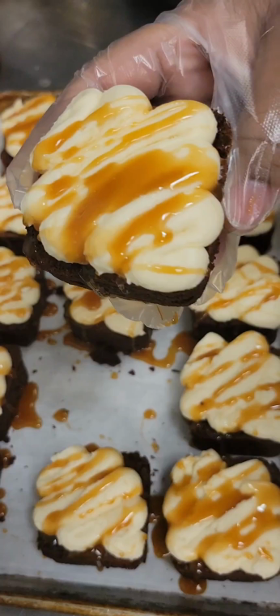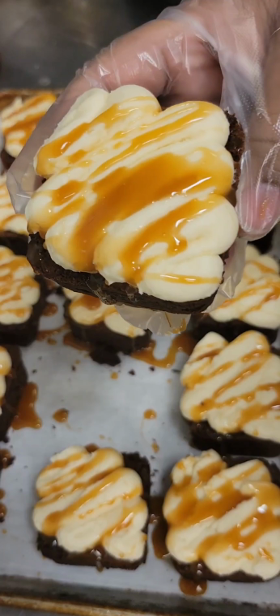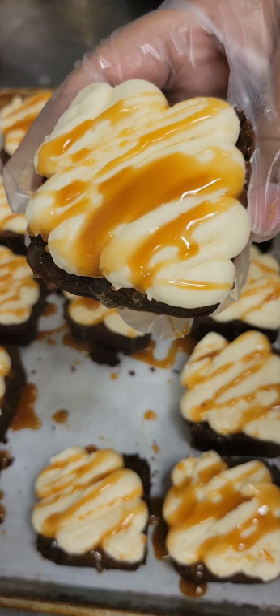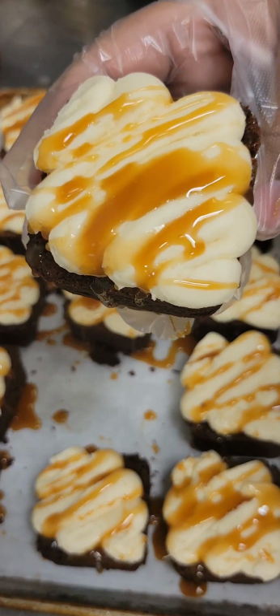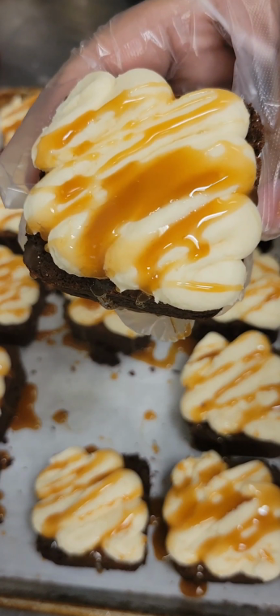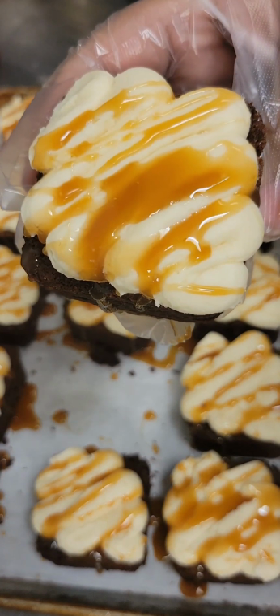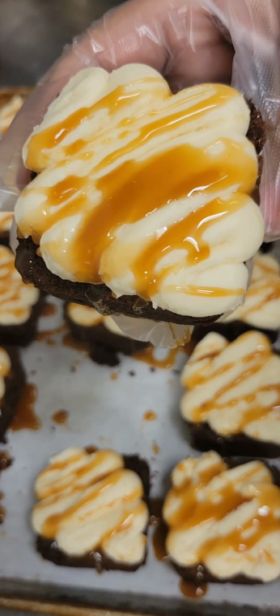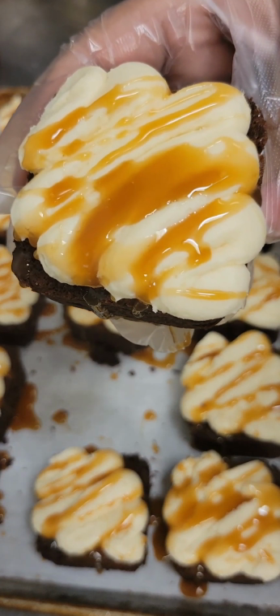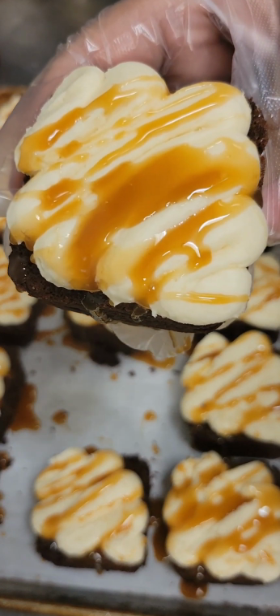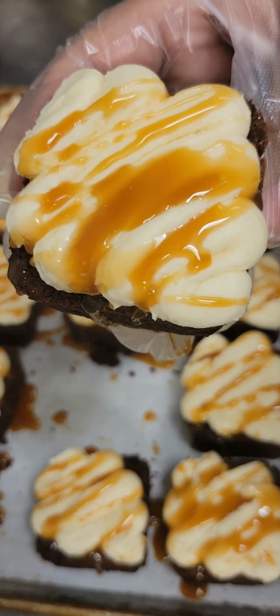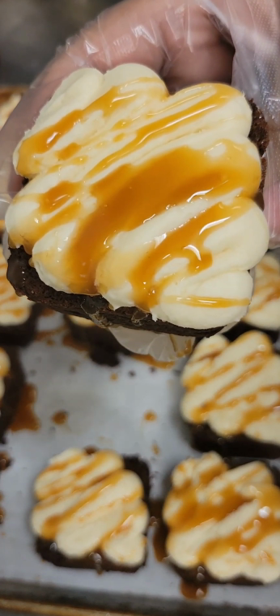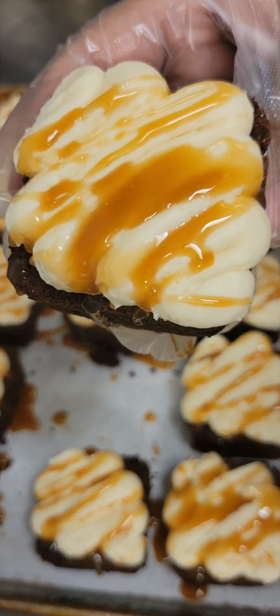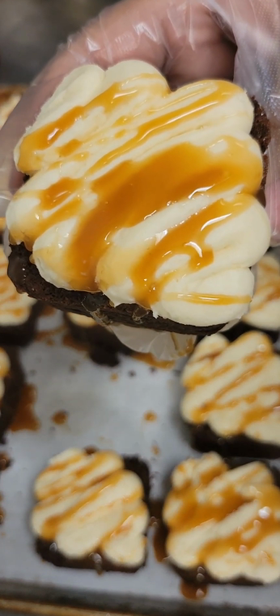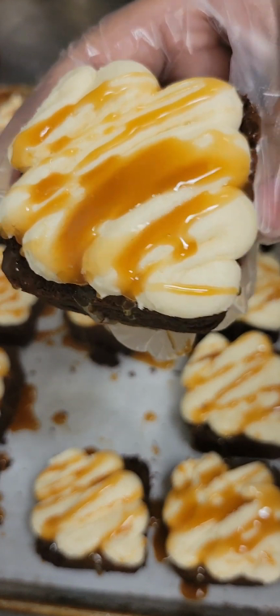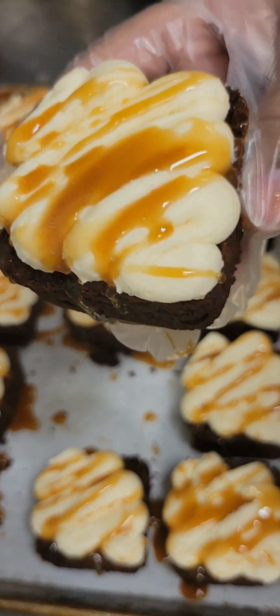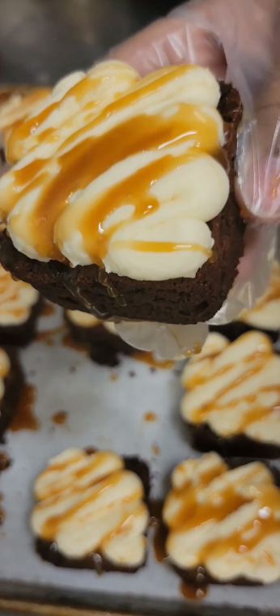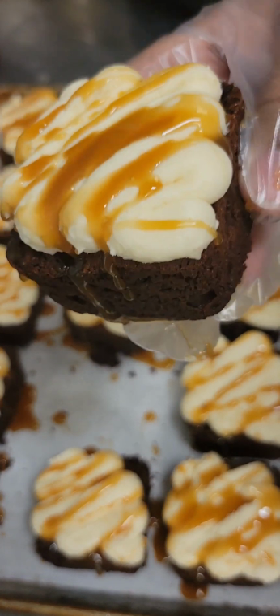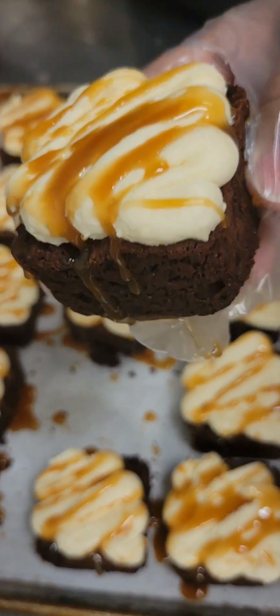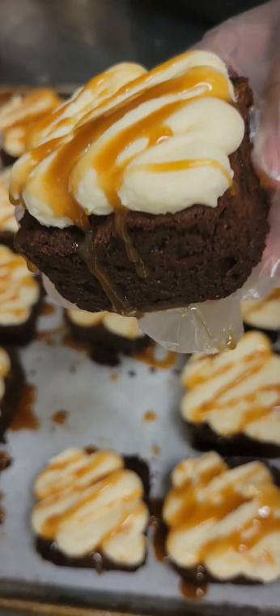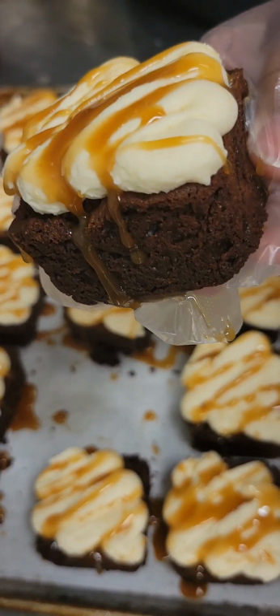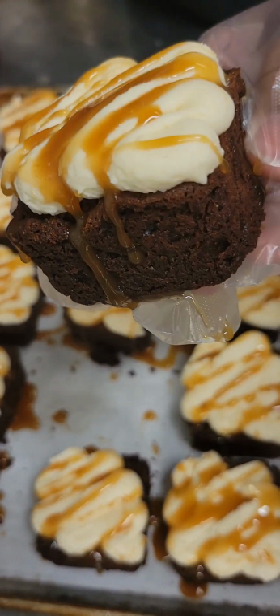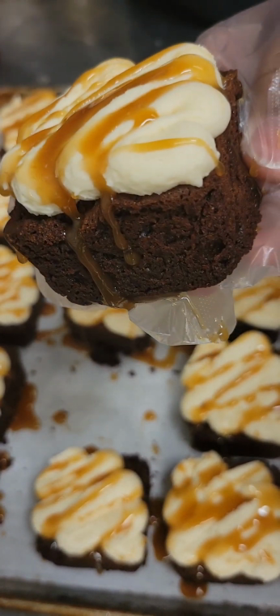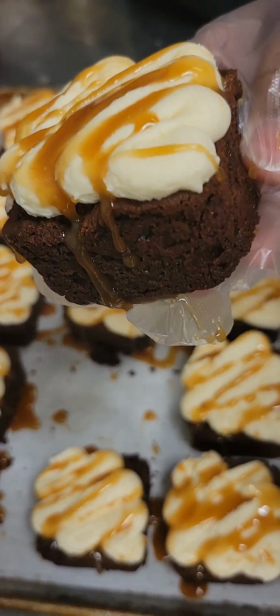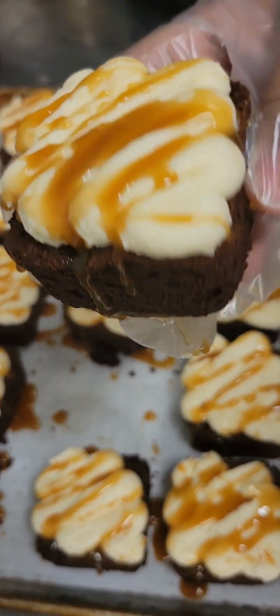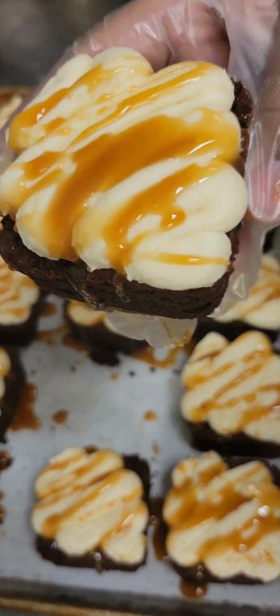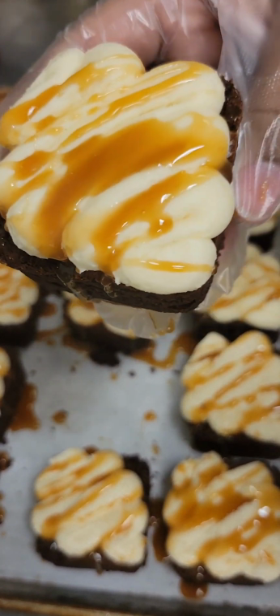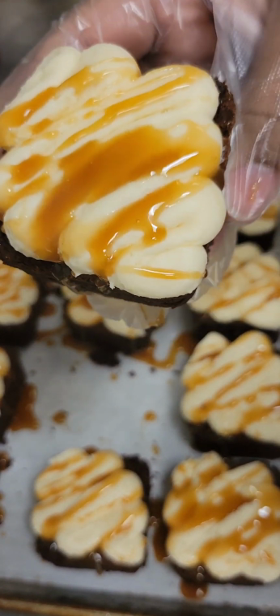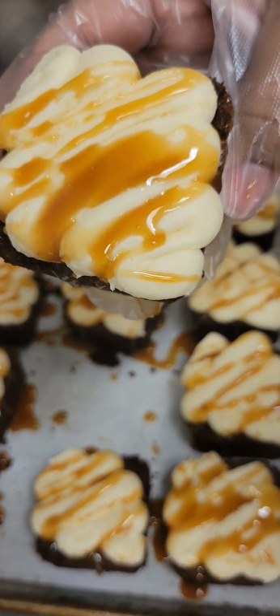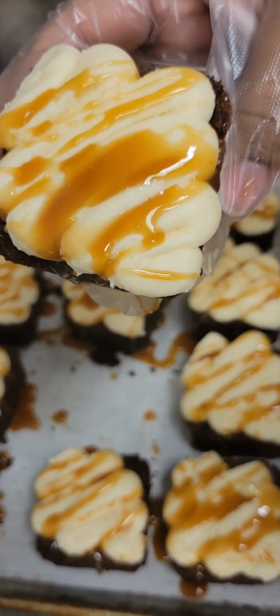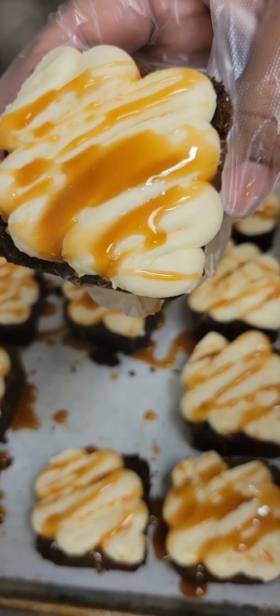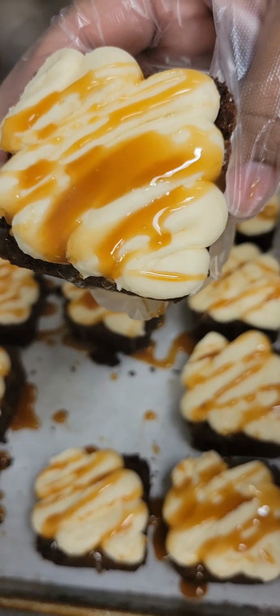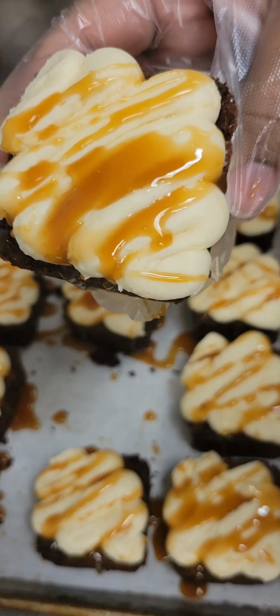Hey guys, it's Lynette. Let's make some Bailey's Irish Cream Brownies. Look at those brownies, y'all.